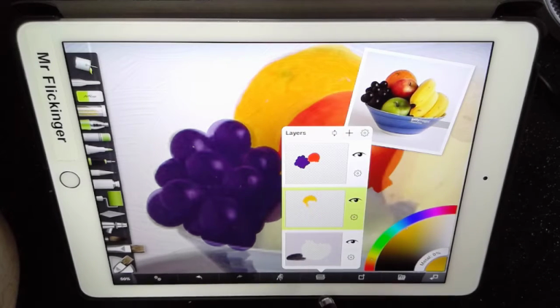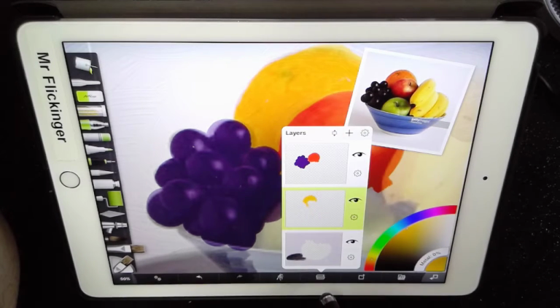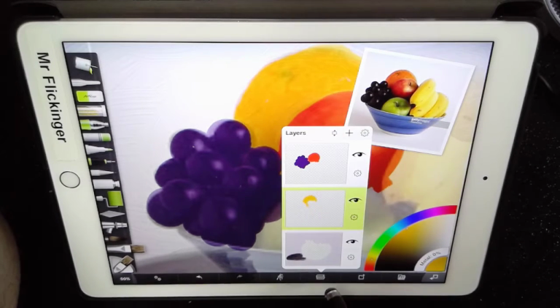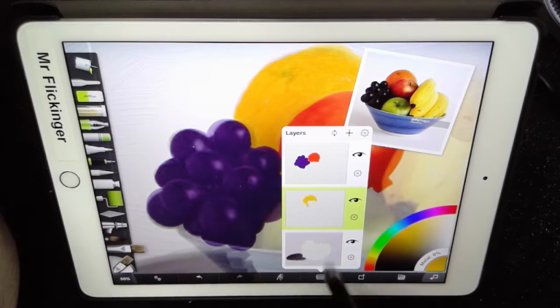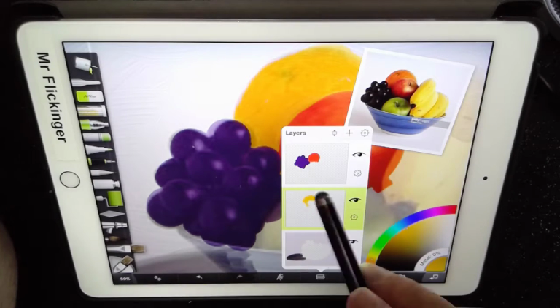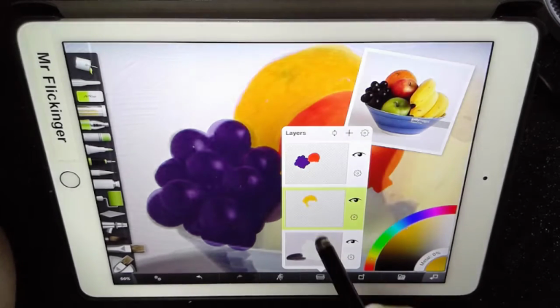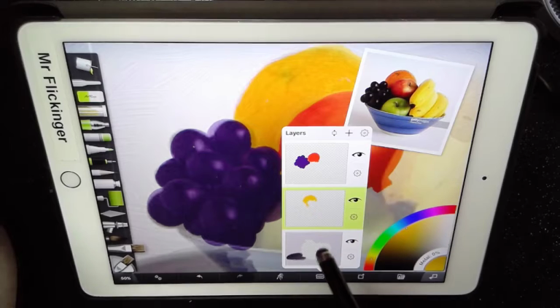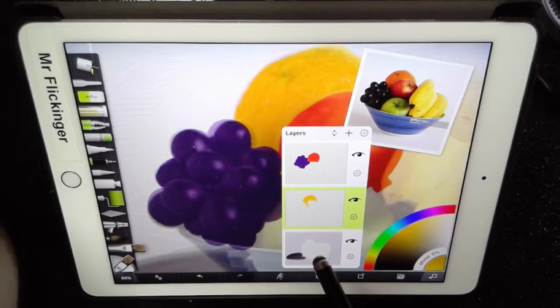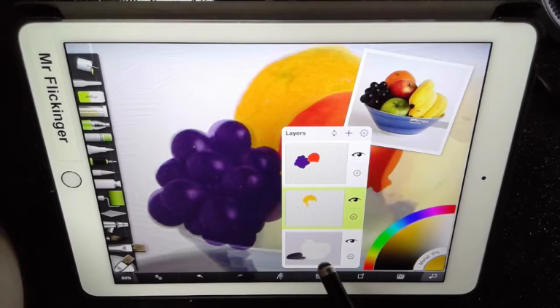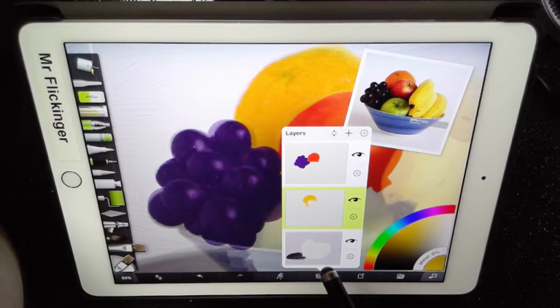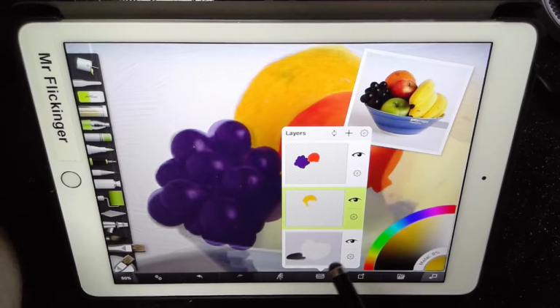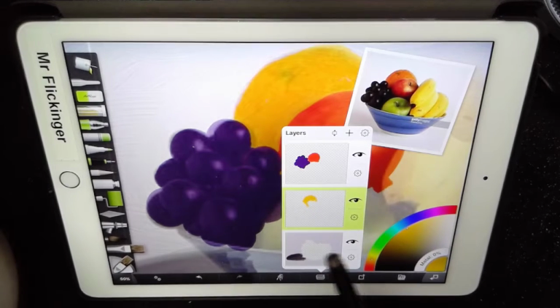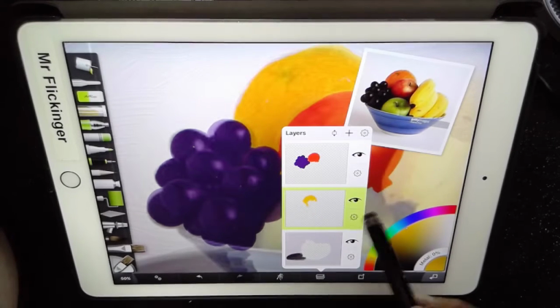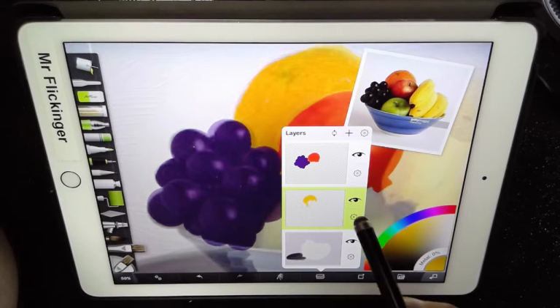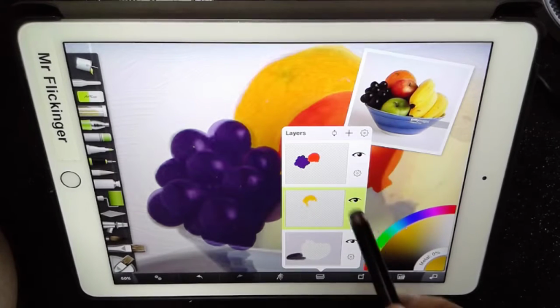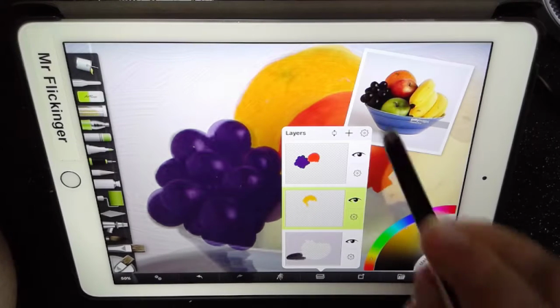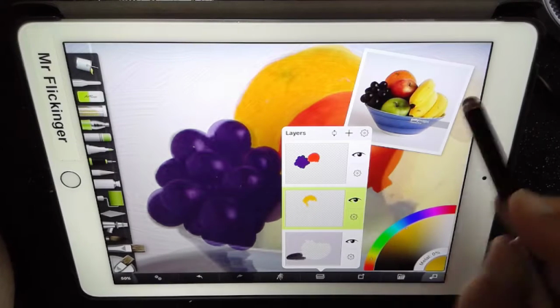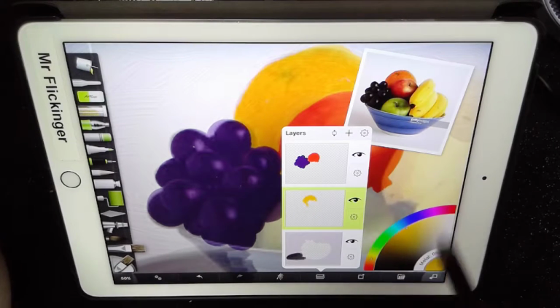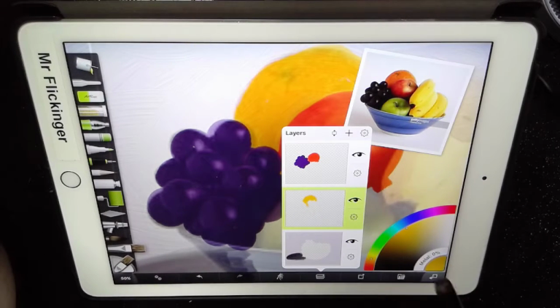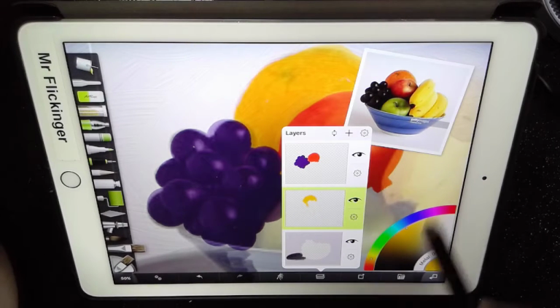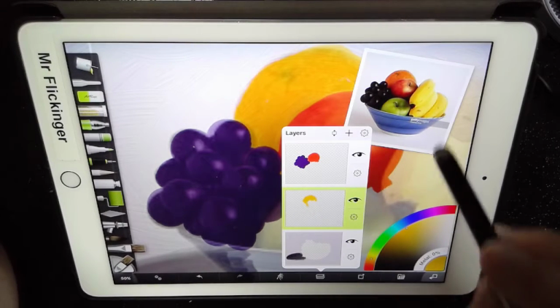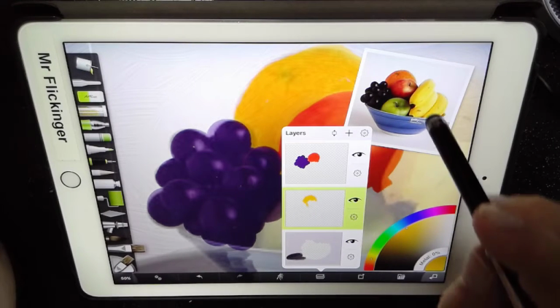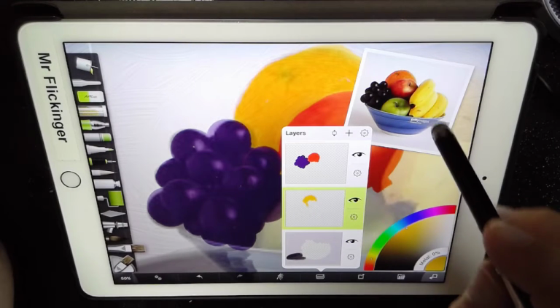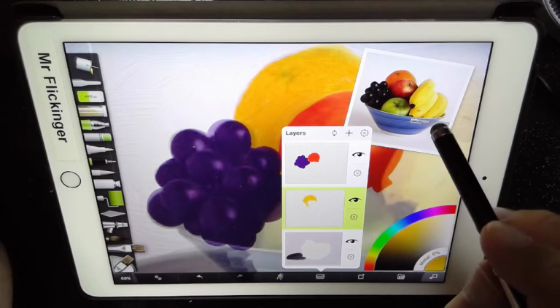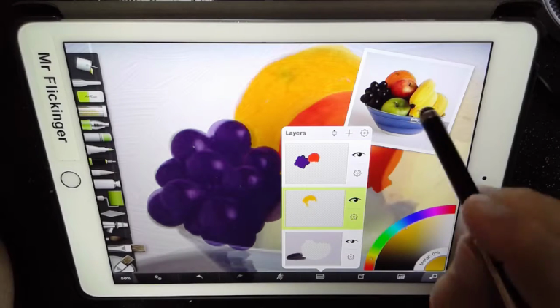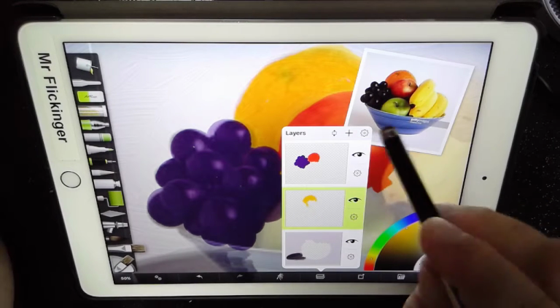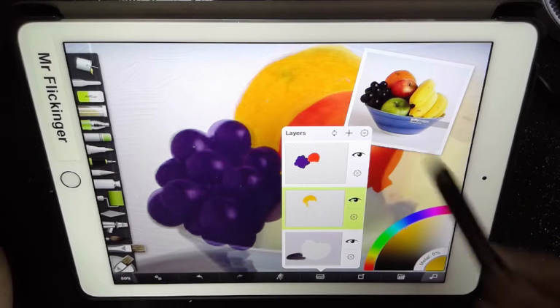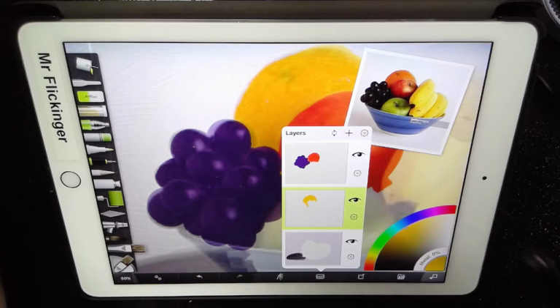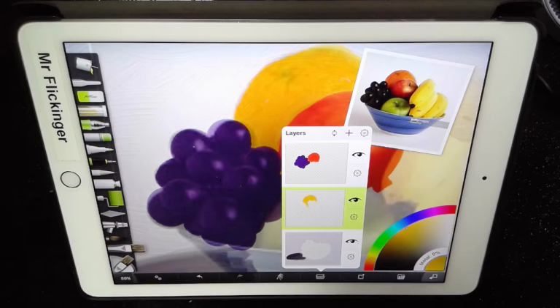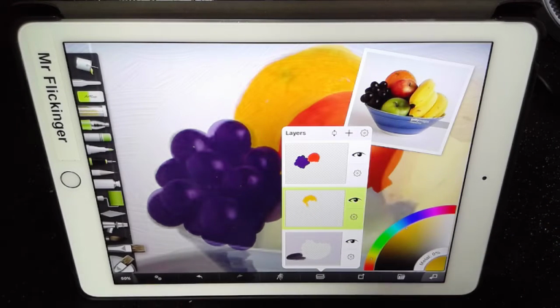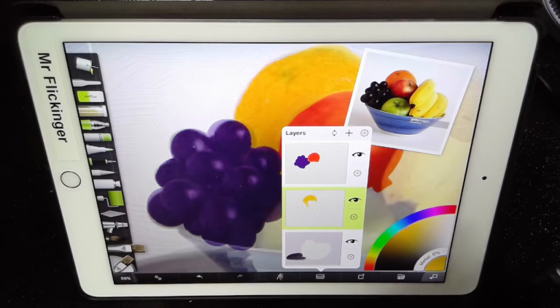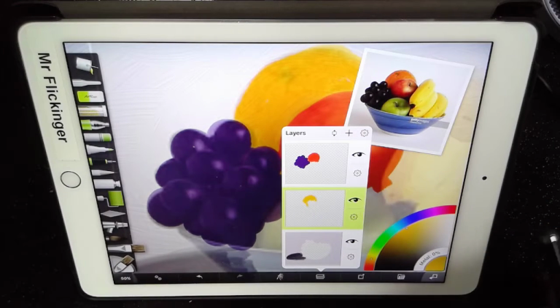Okay, I think that's enough for this video. In the next video we'll probably add the bananas and the green apple.